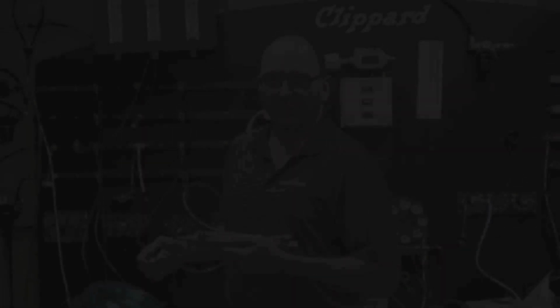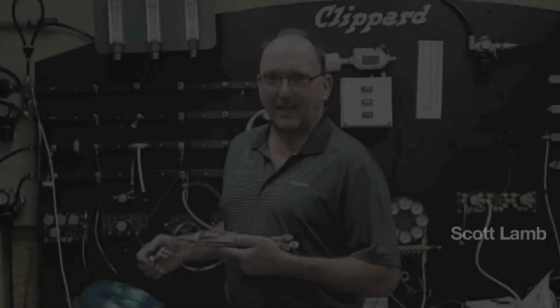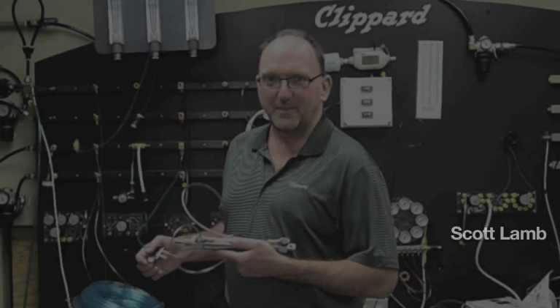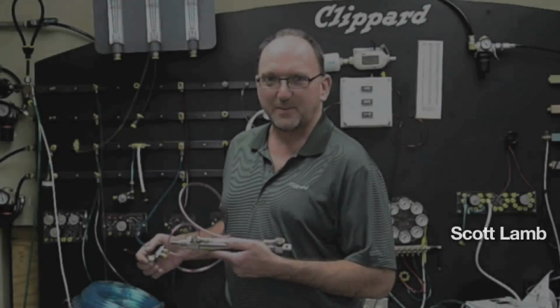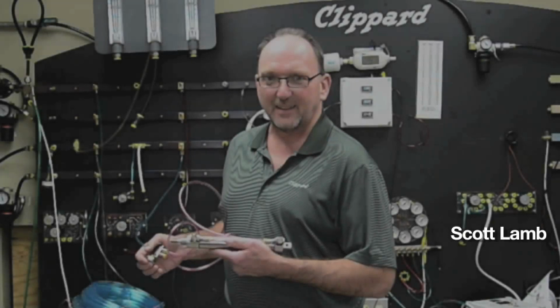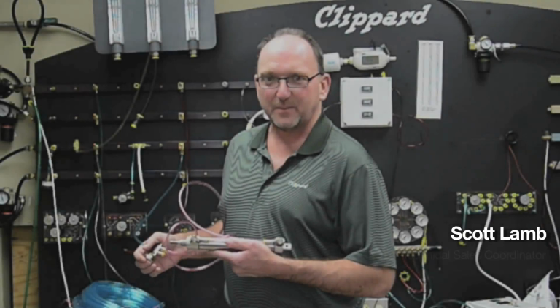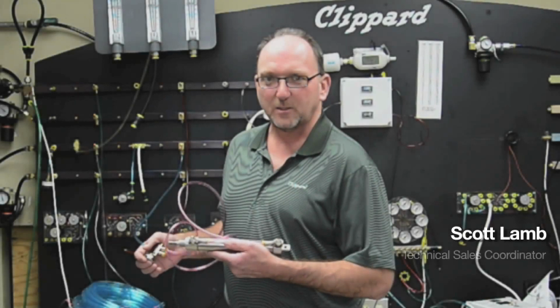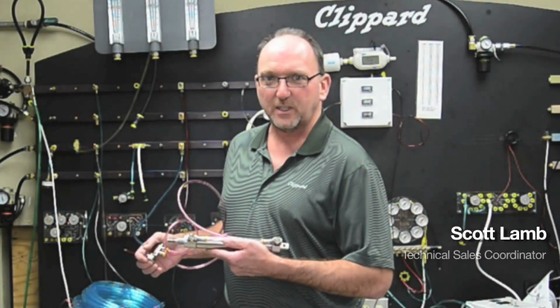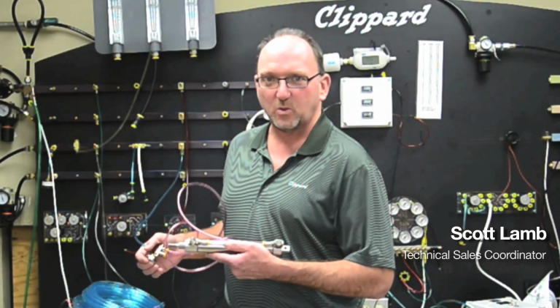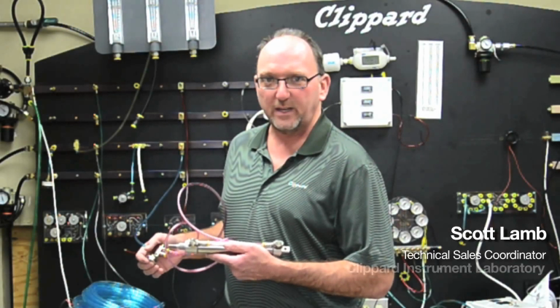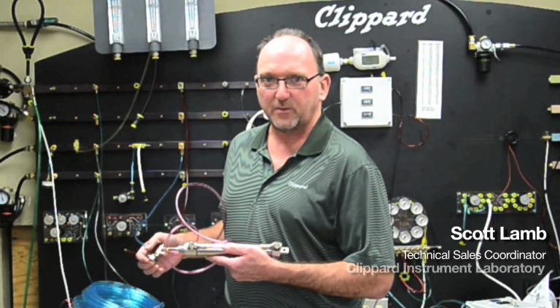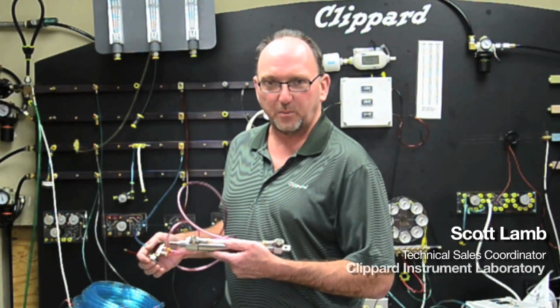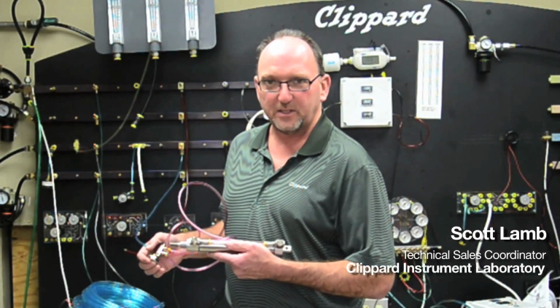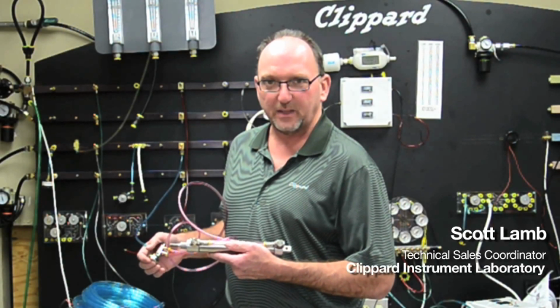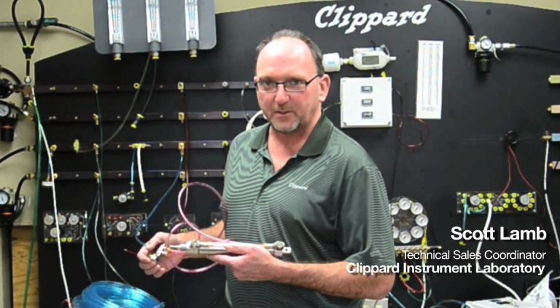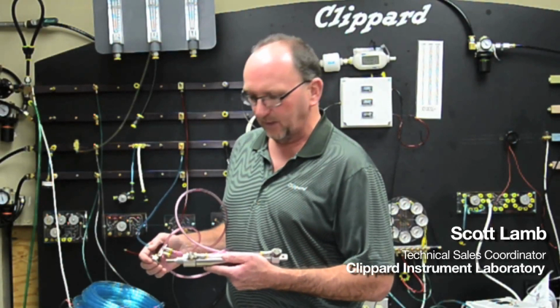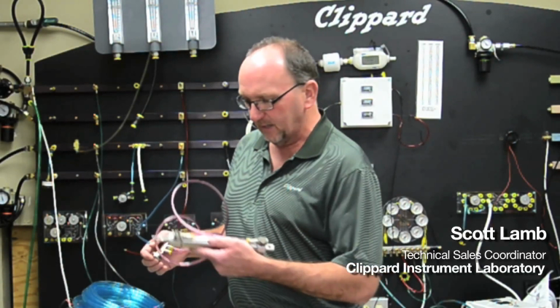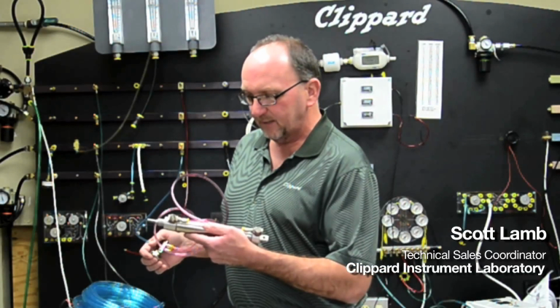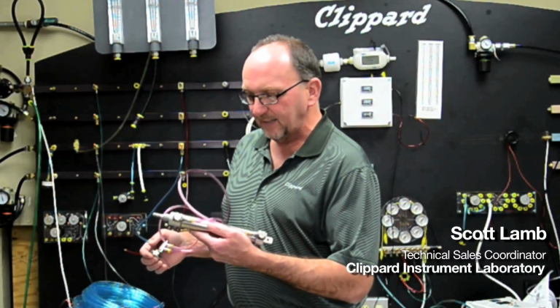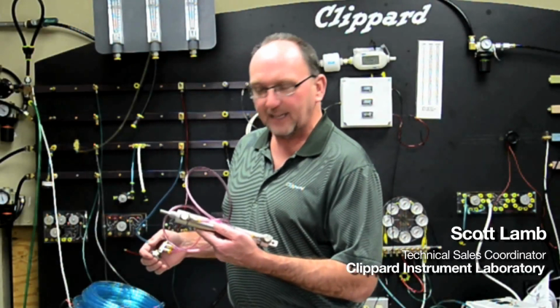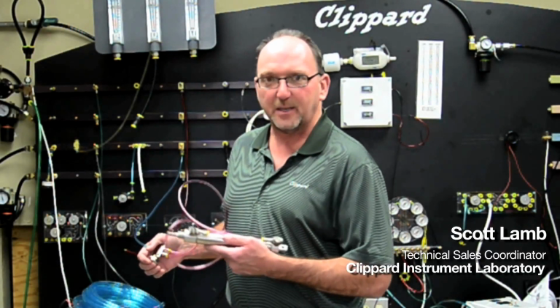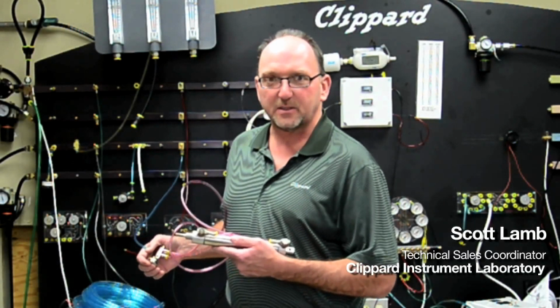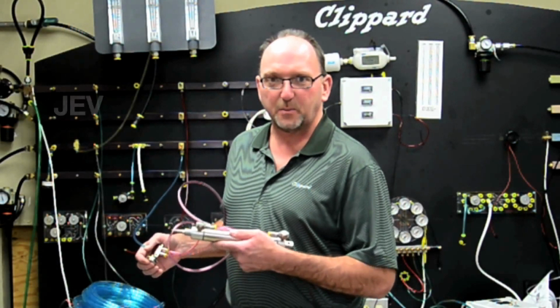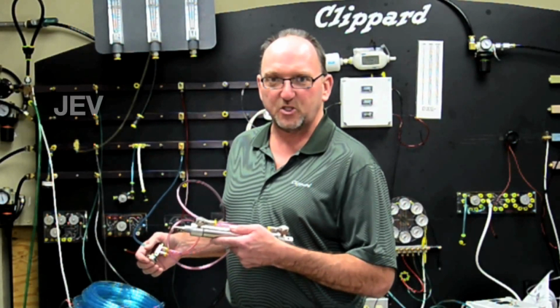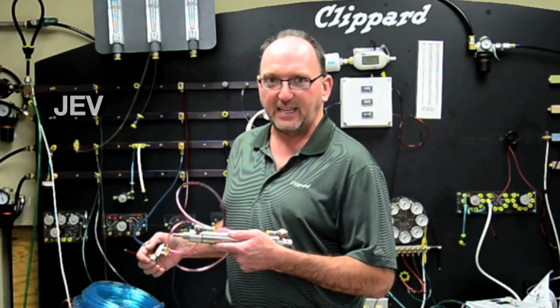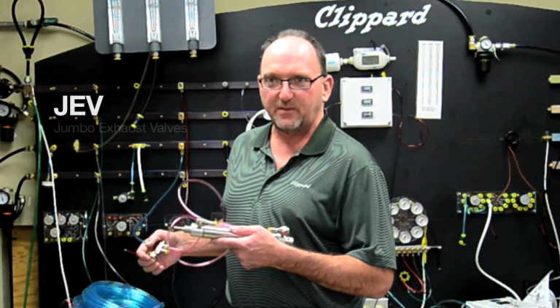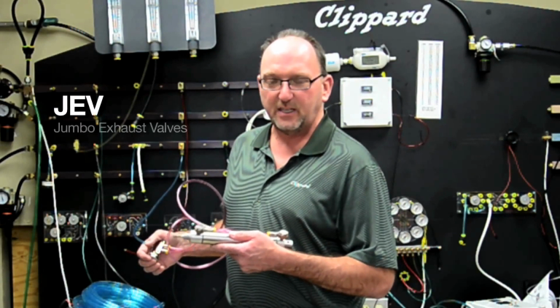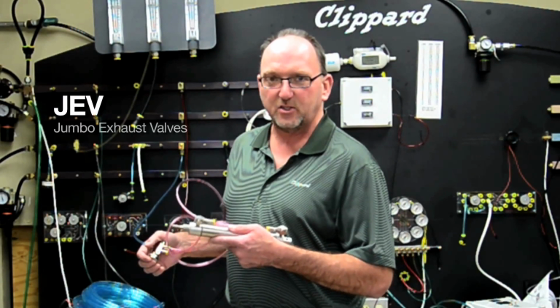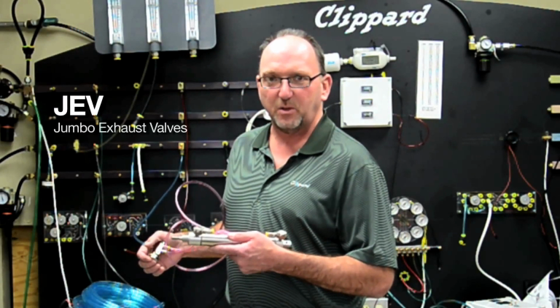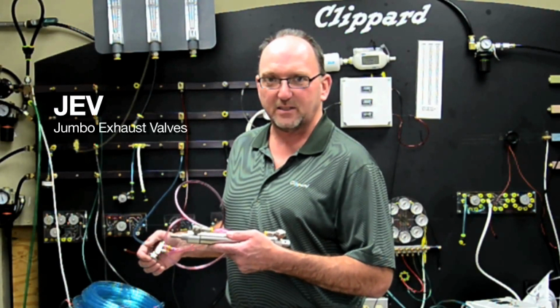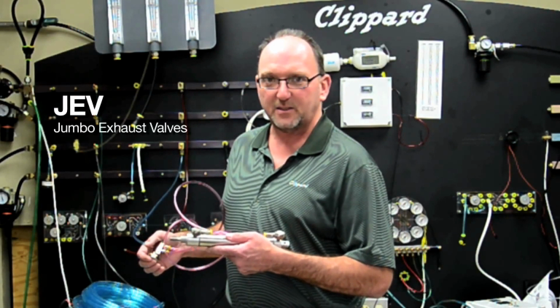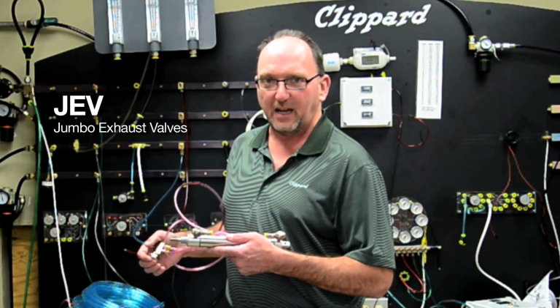Hi, my name is Scott and I'm Technical Sales Coordinator for Clippard Instrument Laboratory. Today's tech tip is Clippard's JEV jumbo exhaust valves.